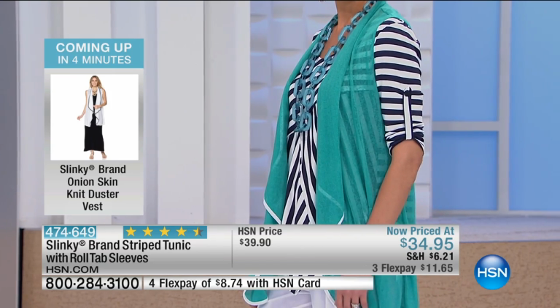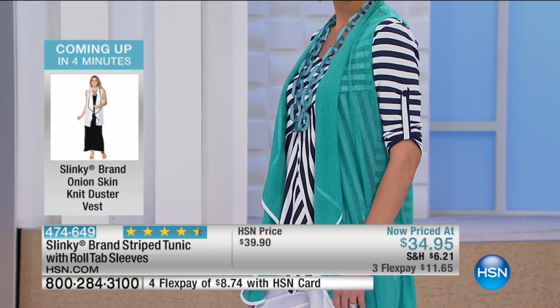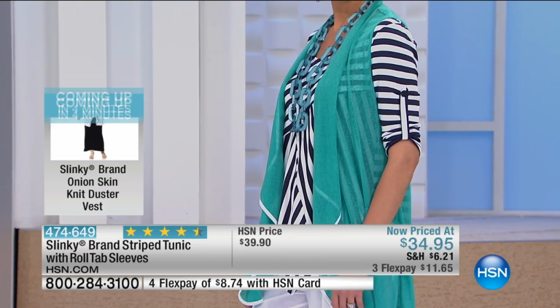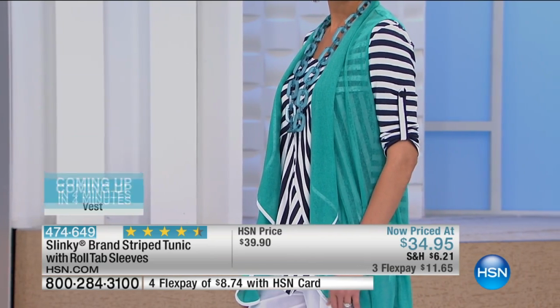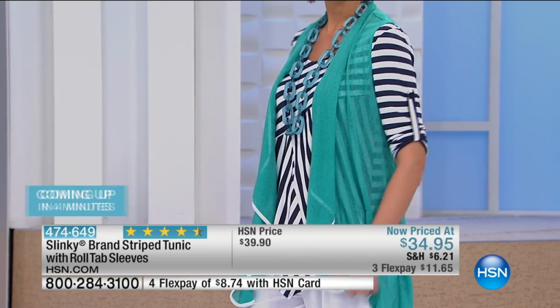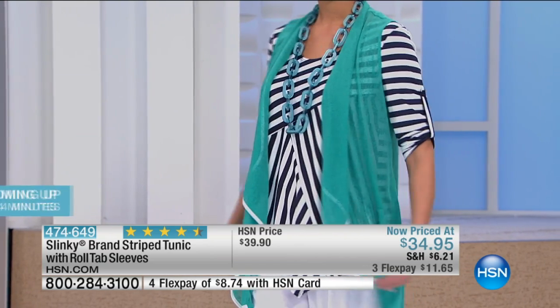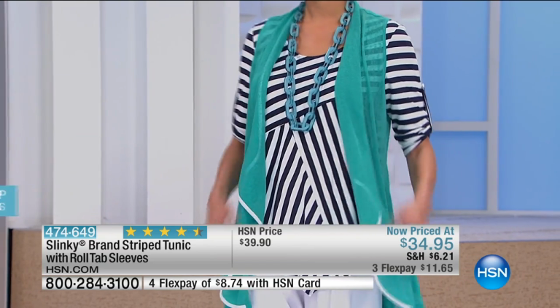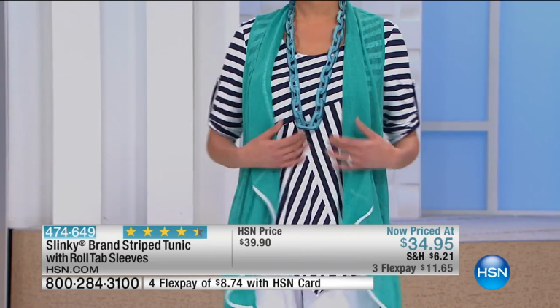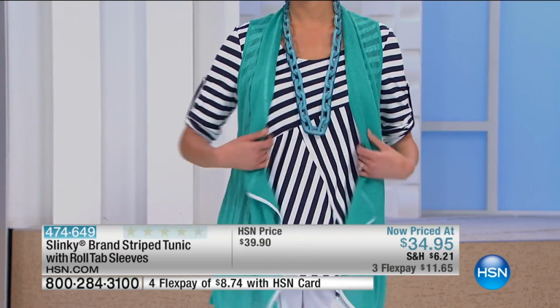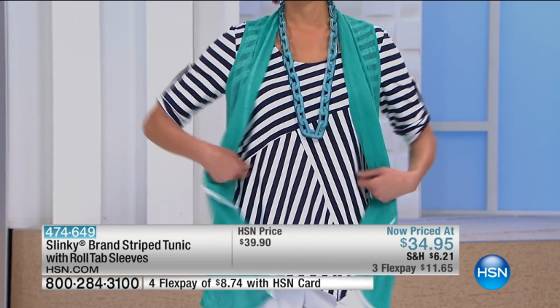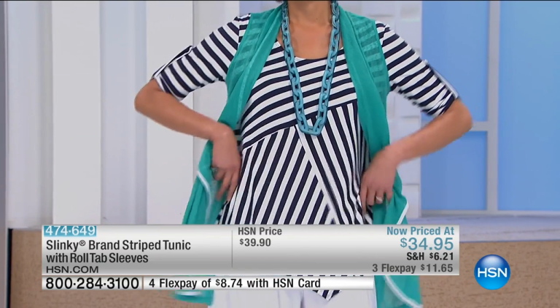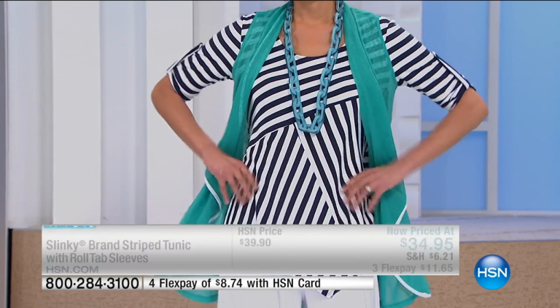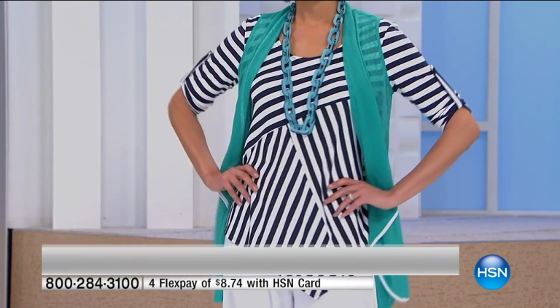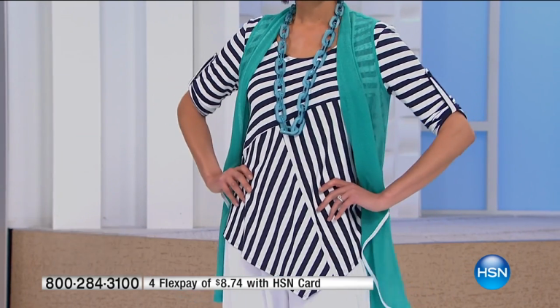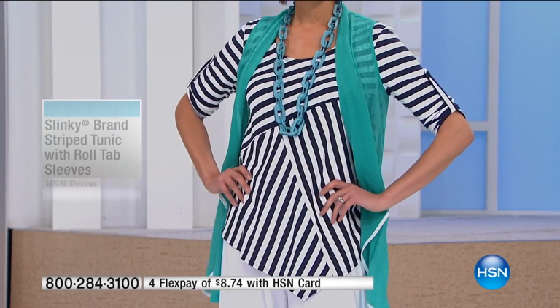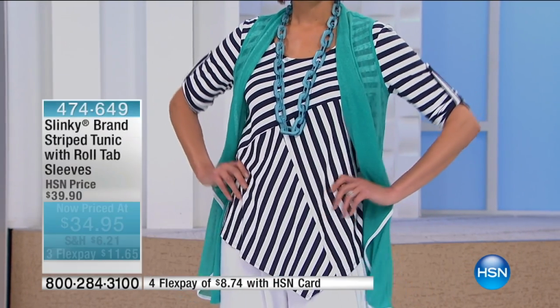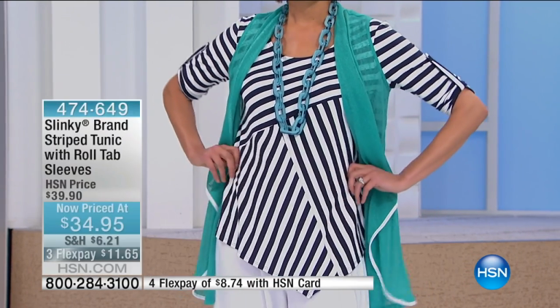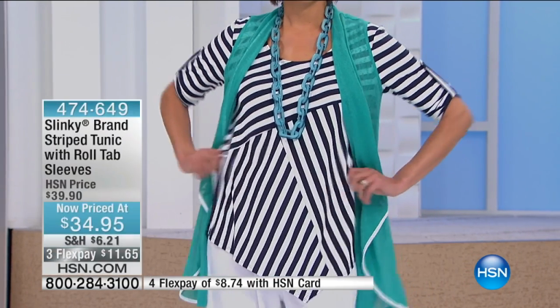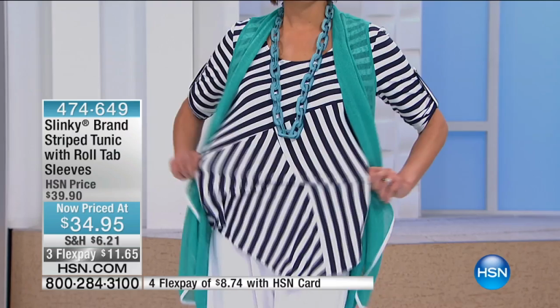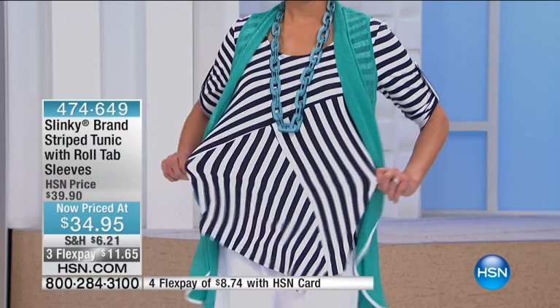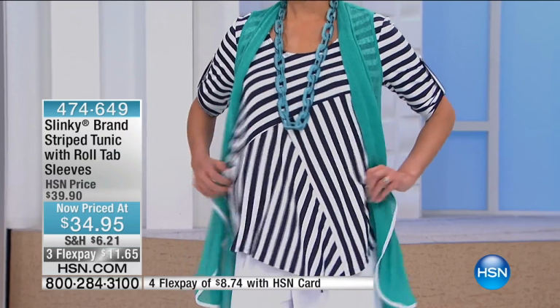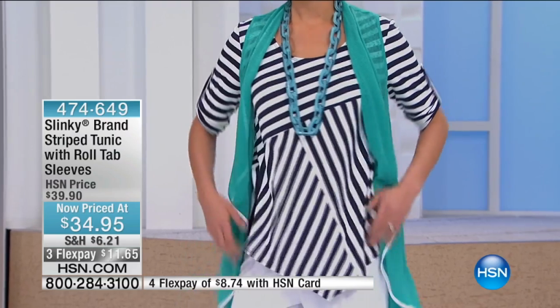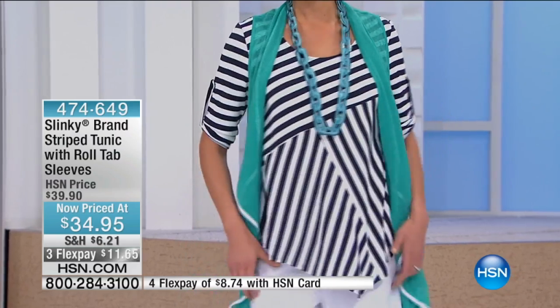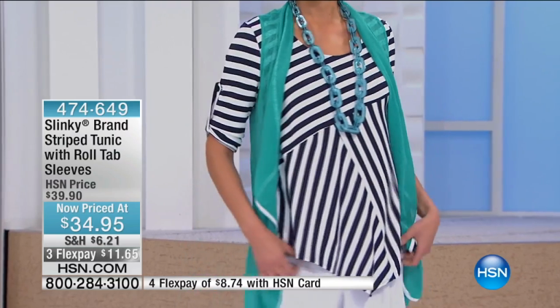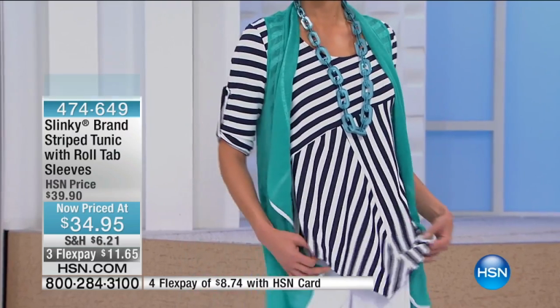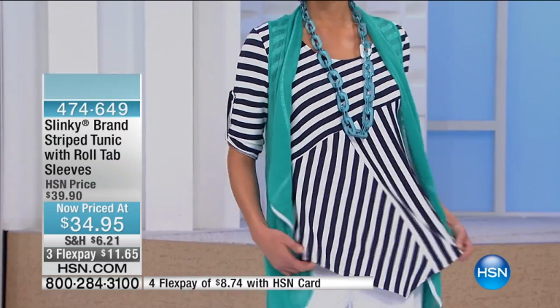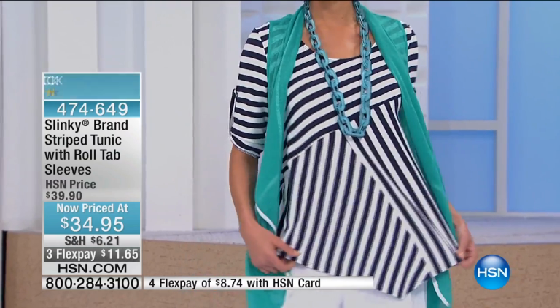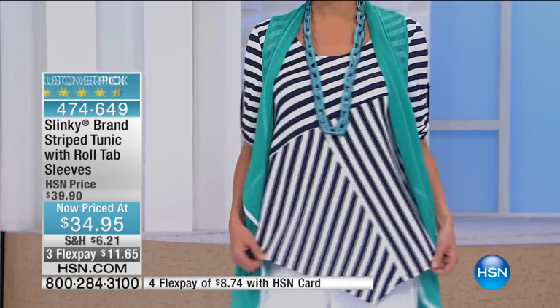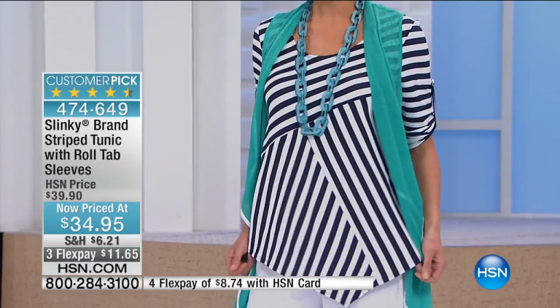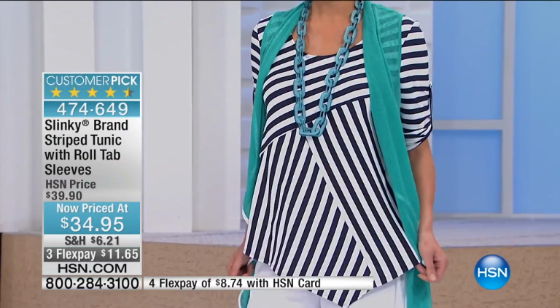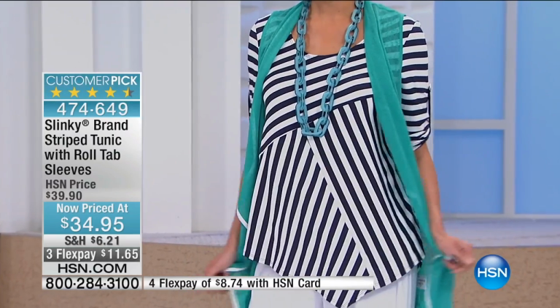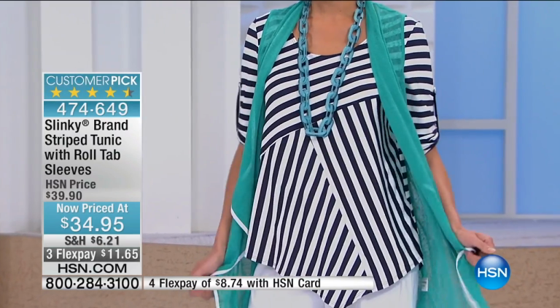I don't think I've ever done a tunic like this under $39, and that was an amazing price. Navy and white is the more popular — just giving you a heads up because it looks like it's going to be selling out.